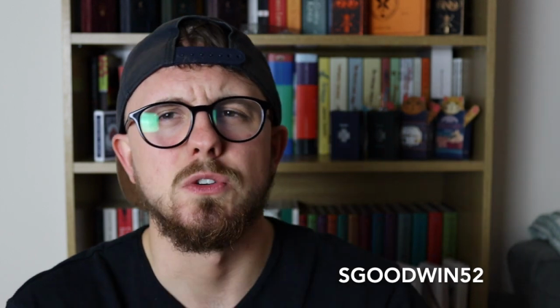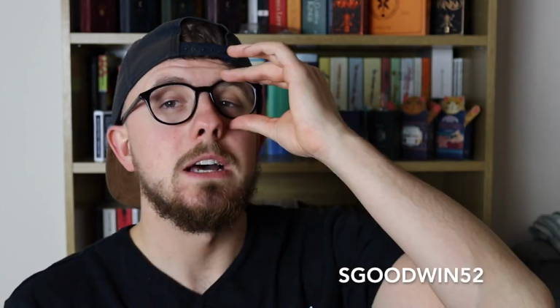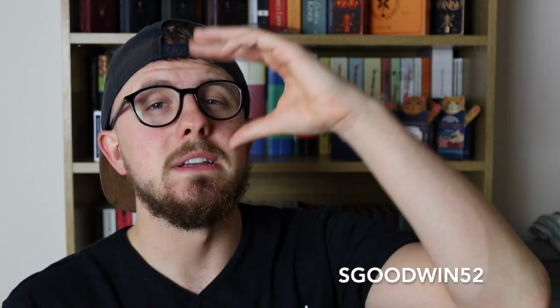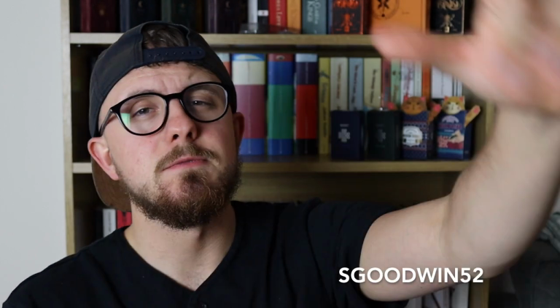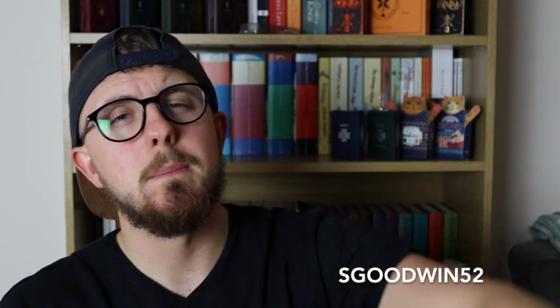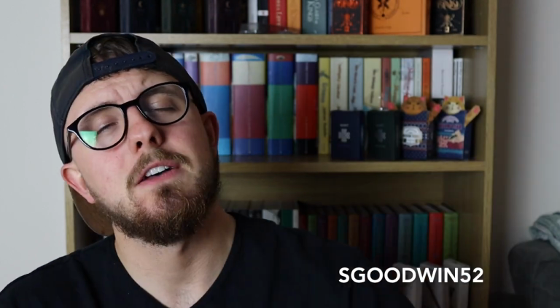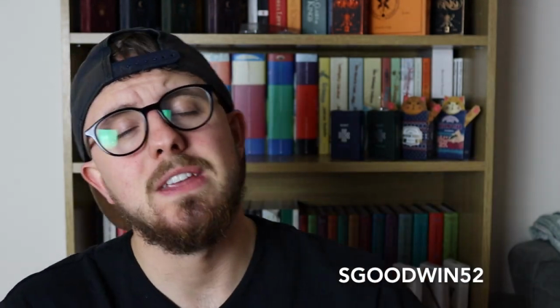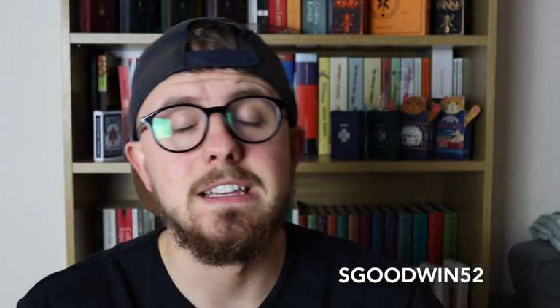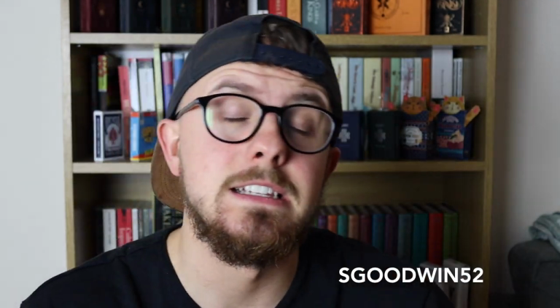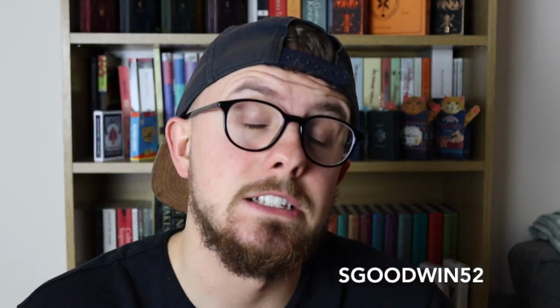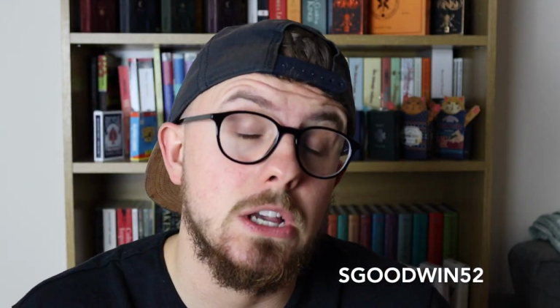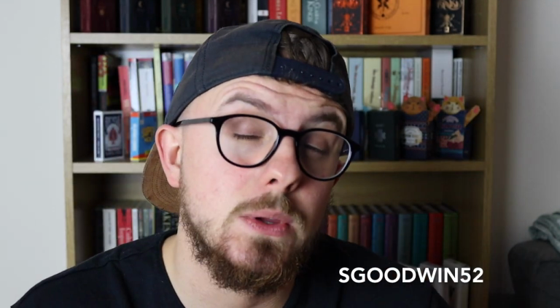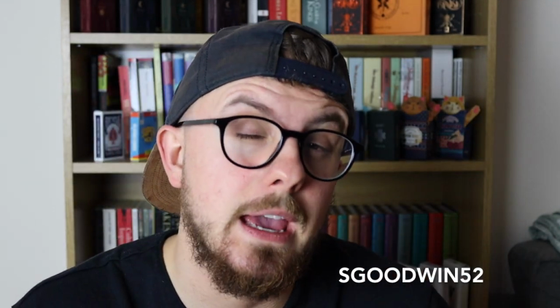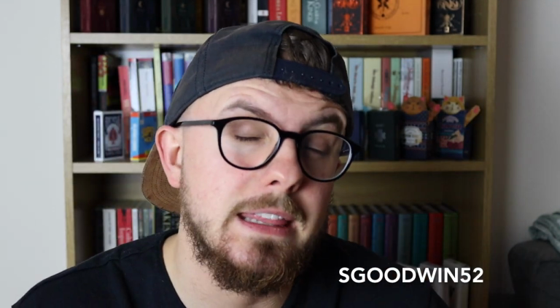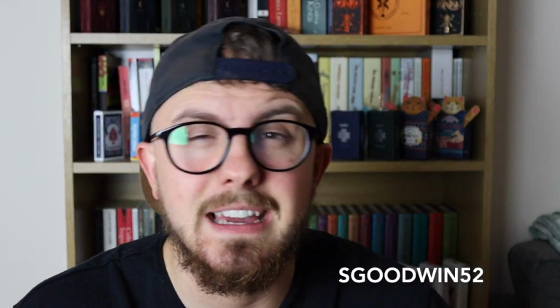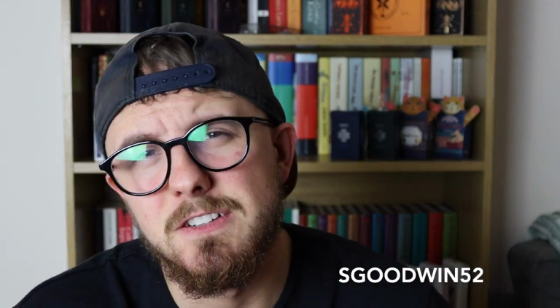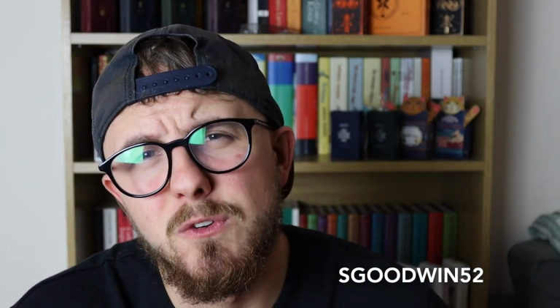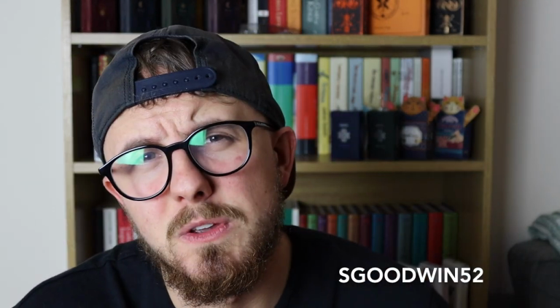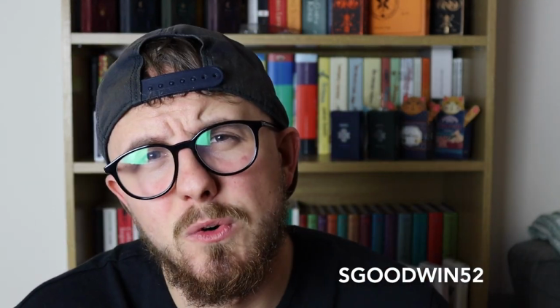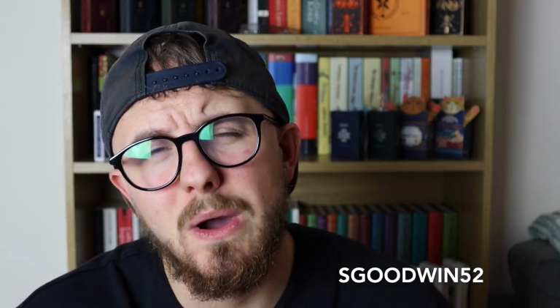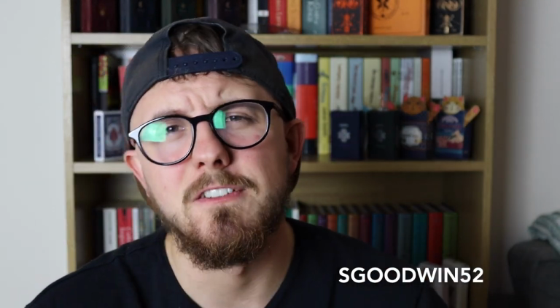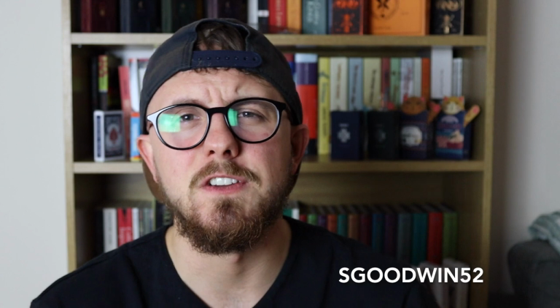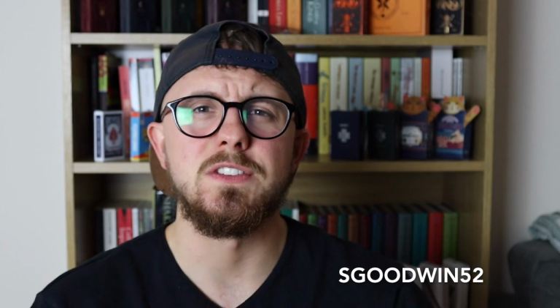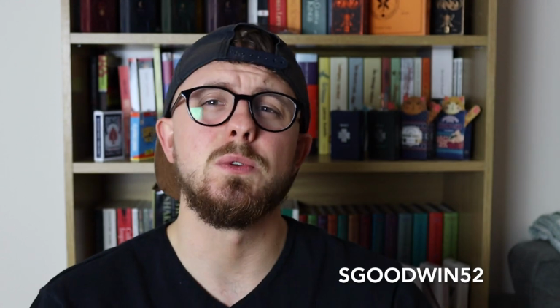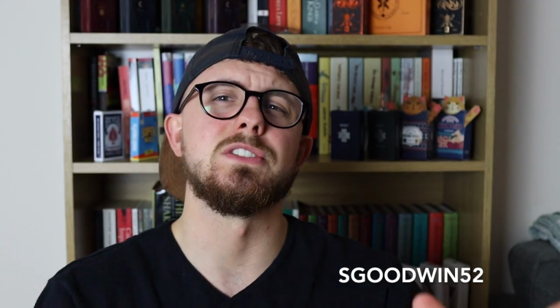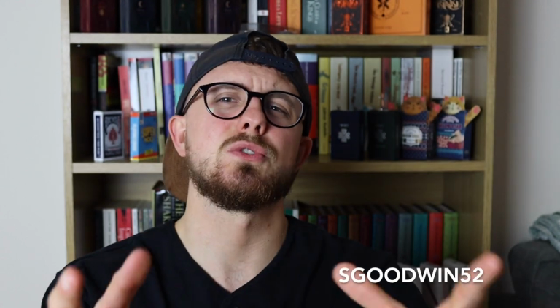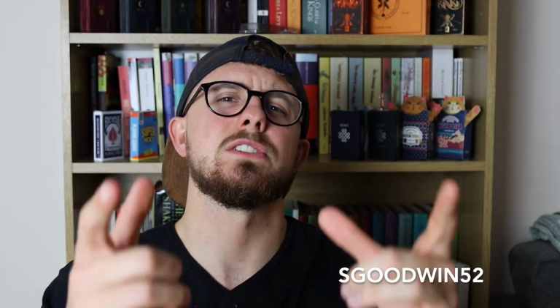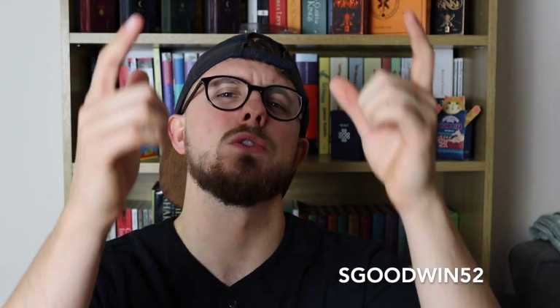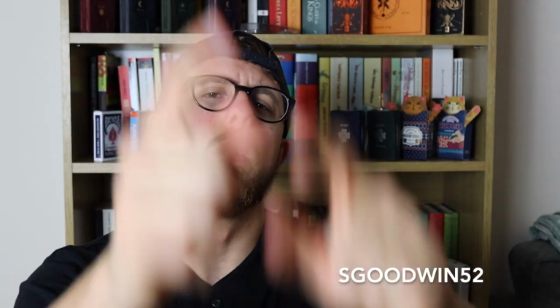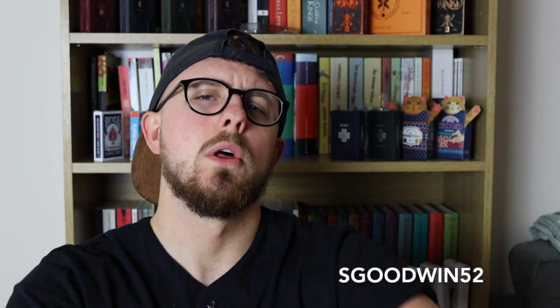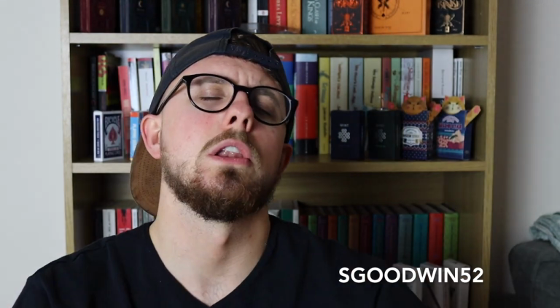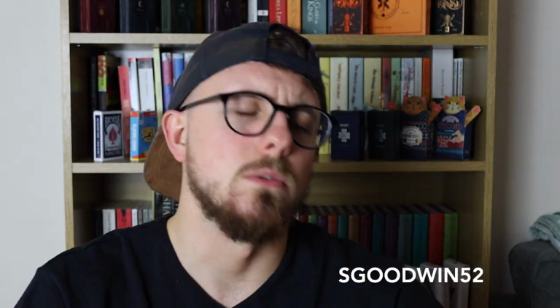That means — if my maths is right — that is a 44 out of 52, which is a great score. Well done, Luke.